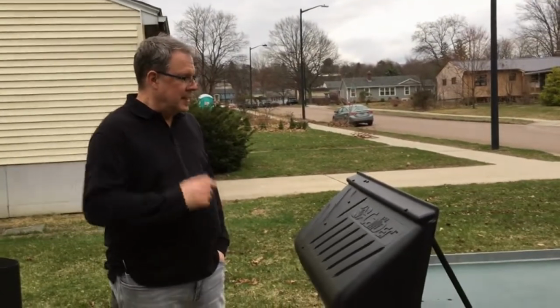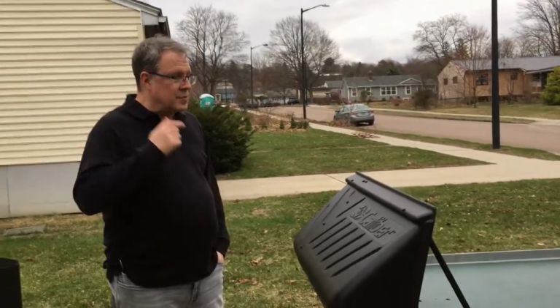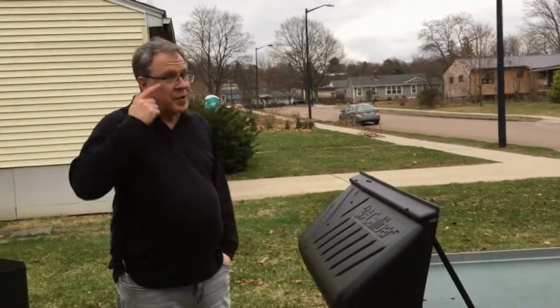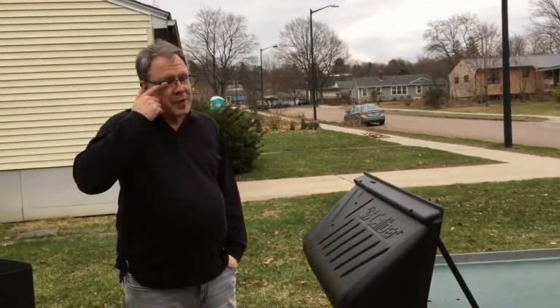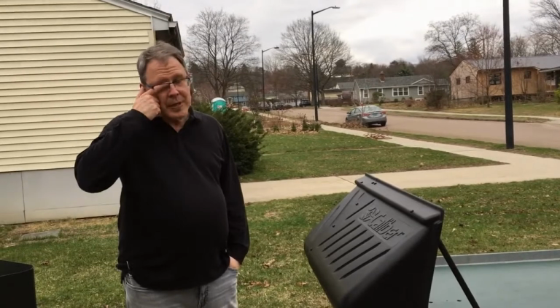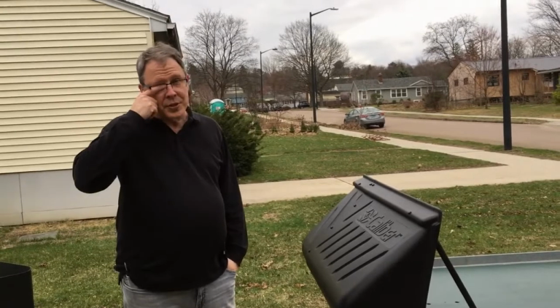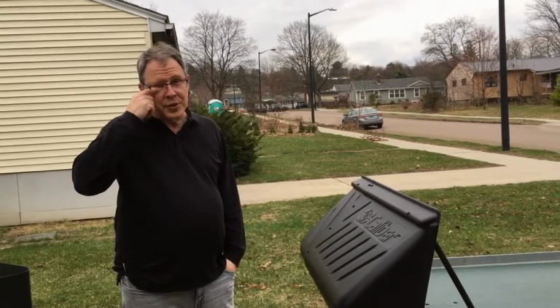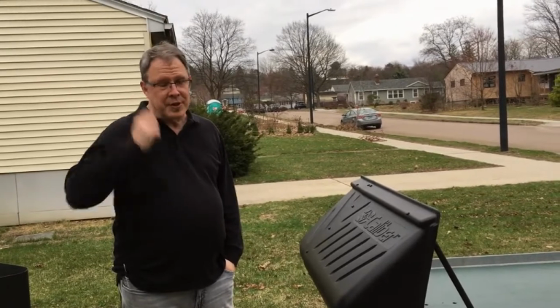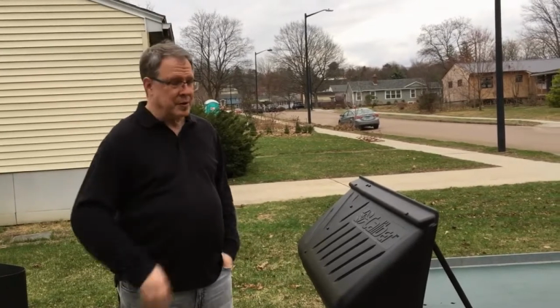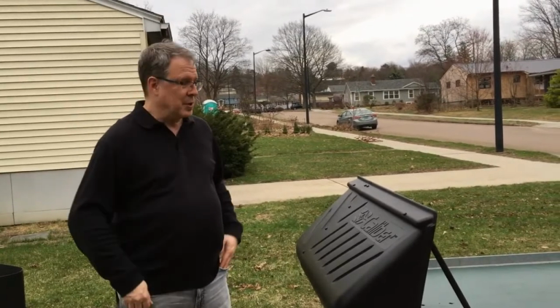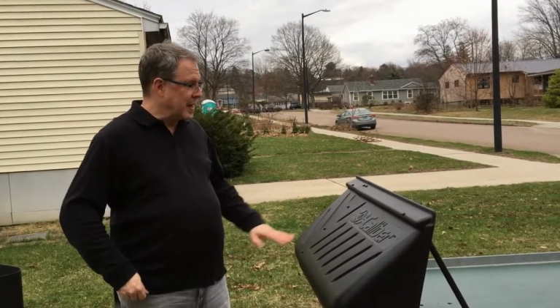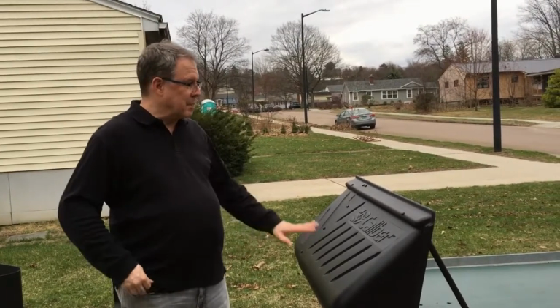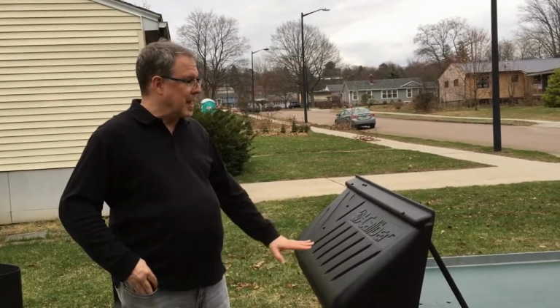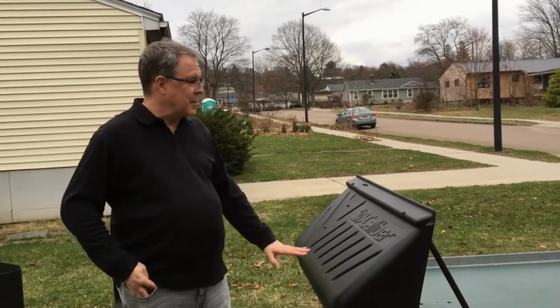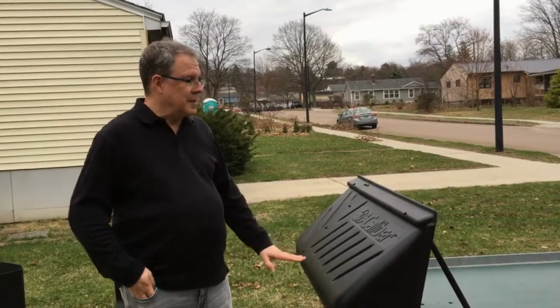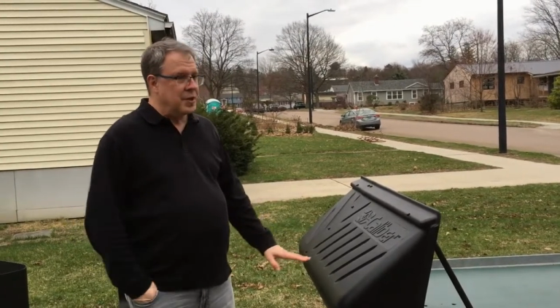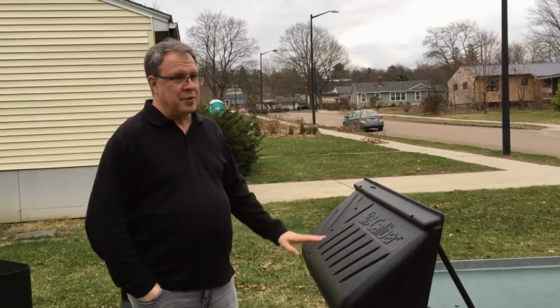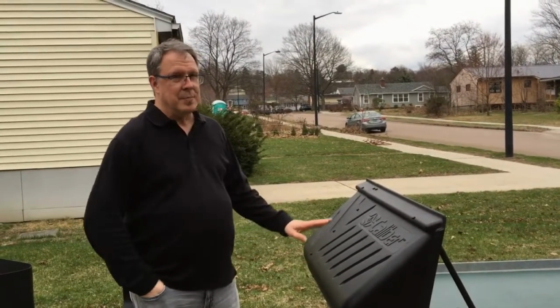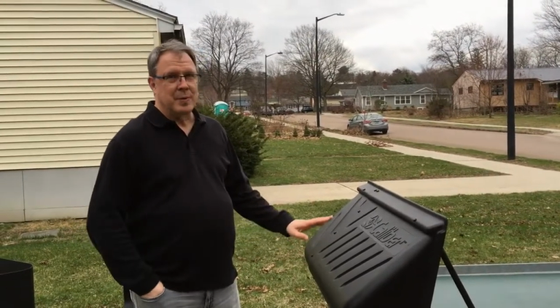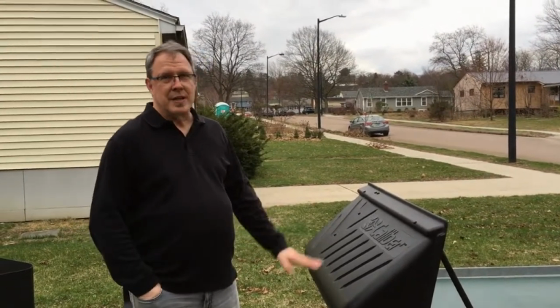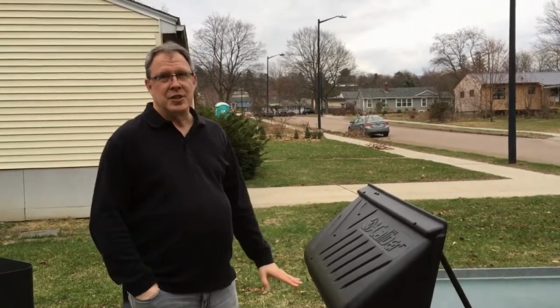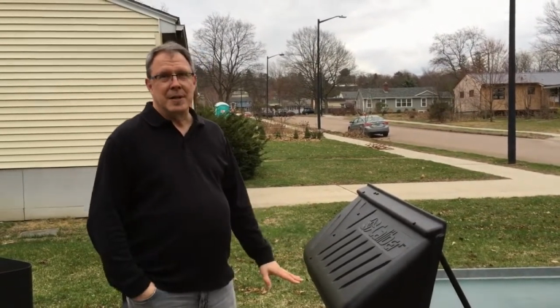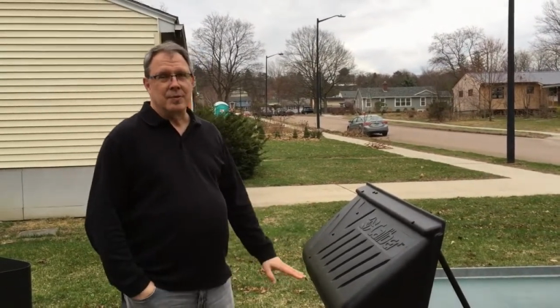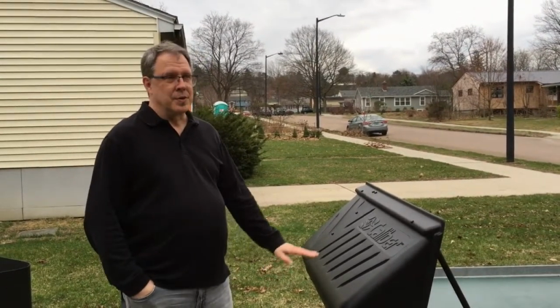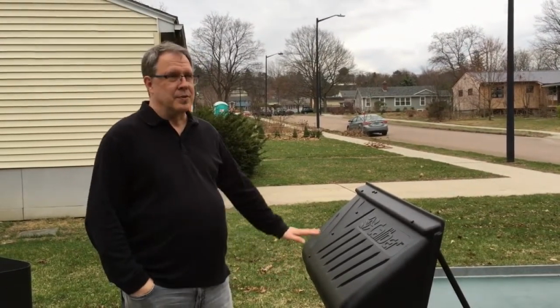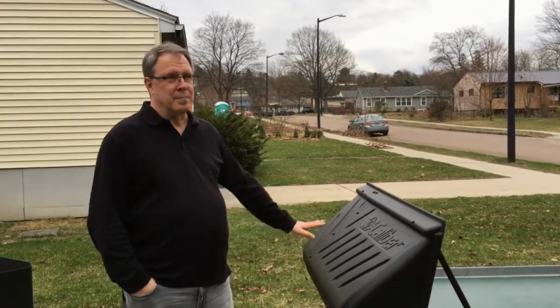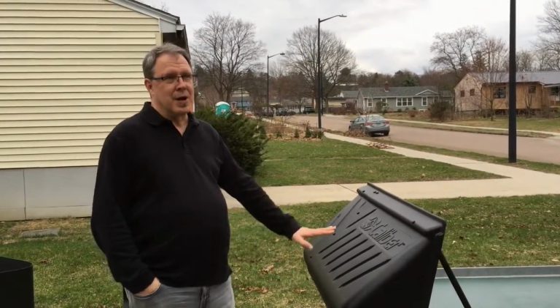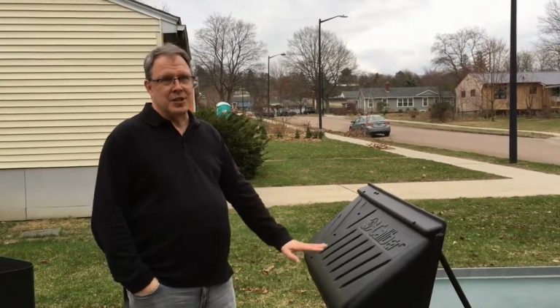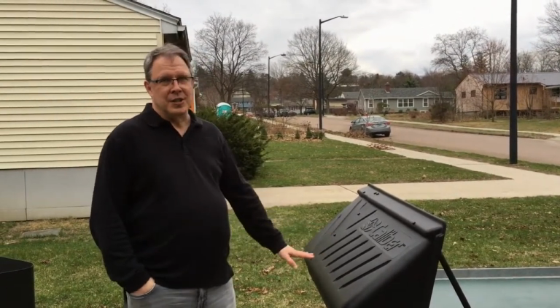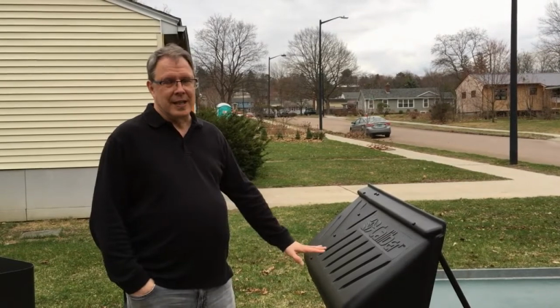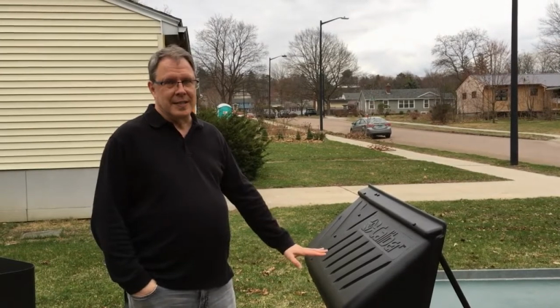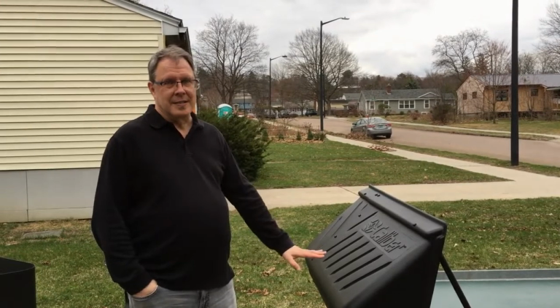There are really three ways you could do it. You could build one out of plywood, you could build one out of sheet metal, or you could use a poly shield like this.